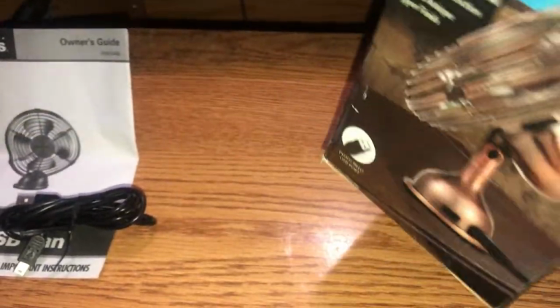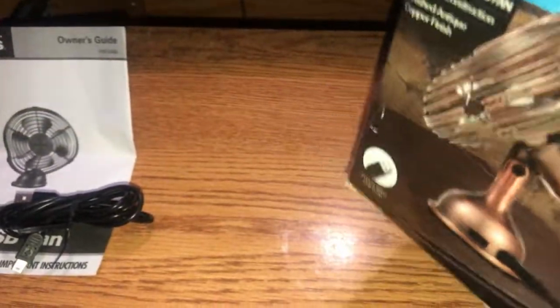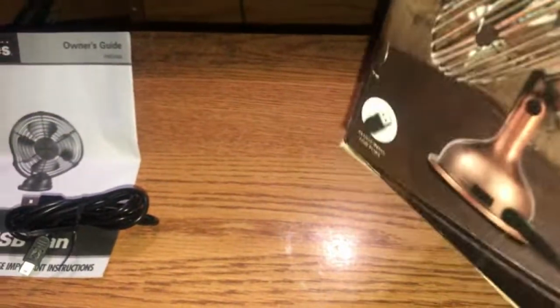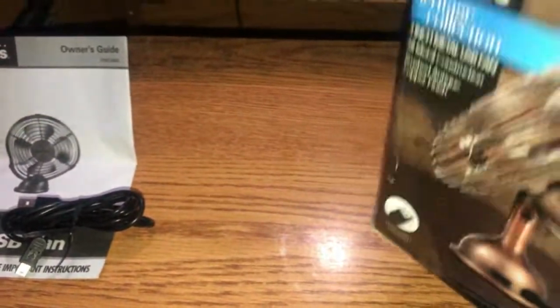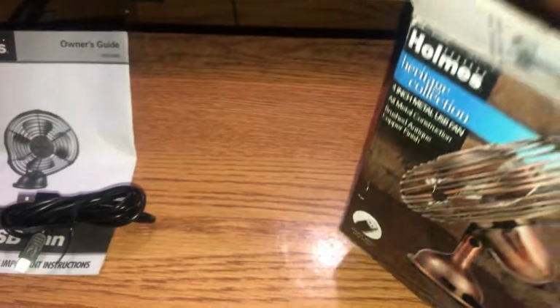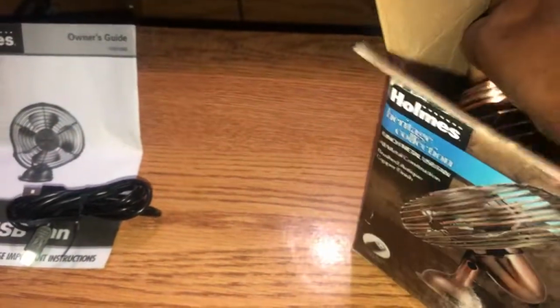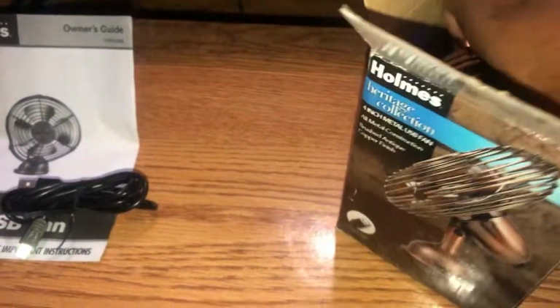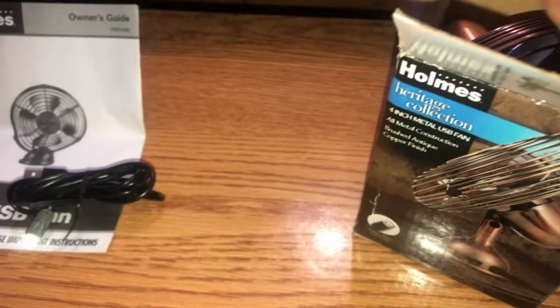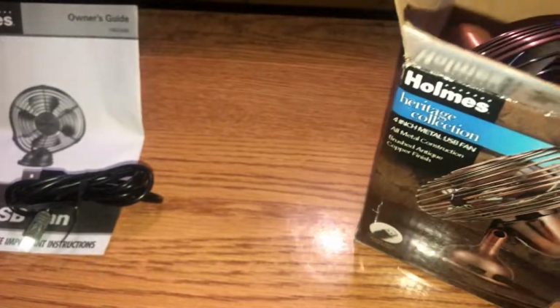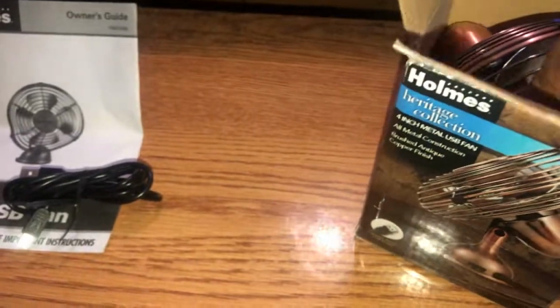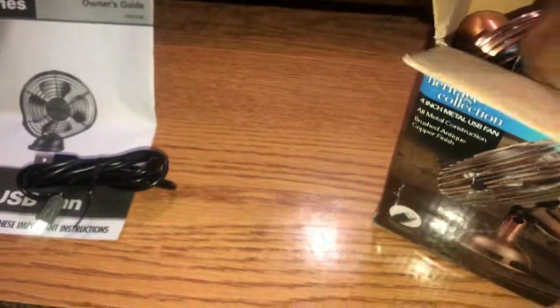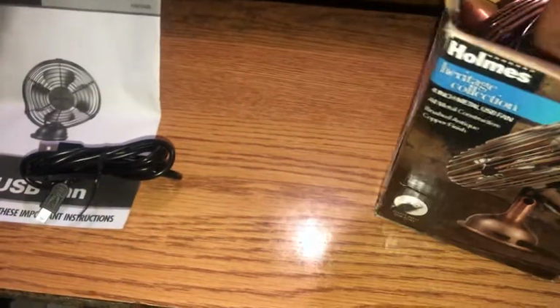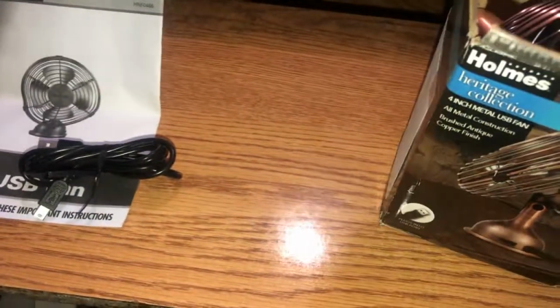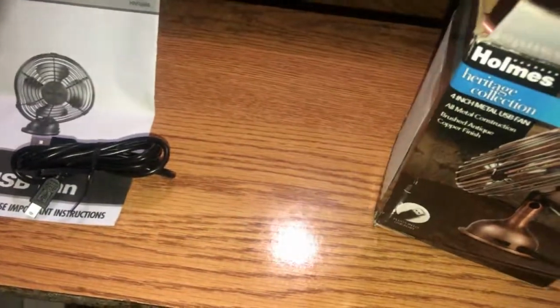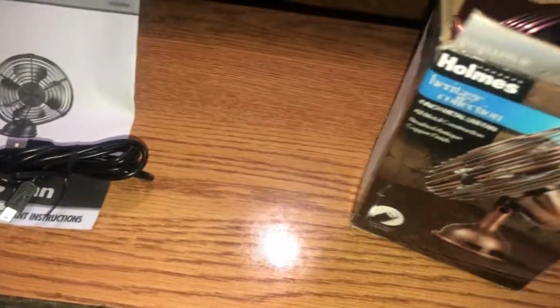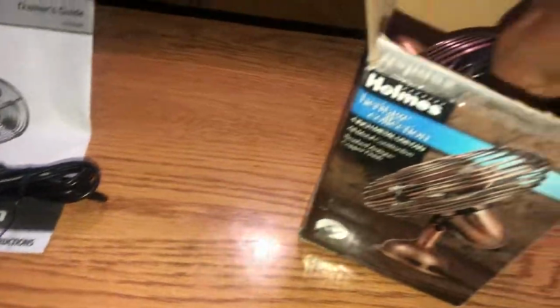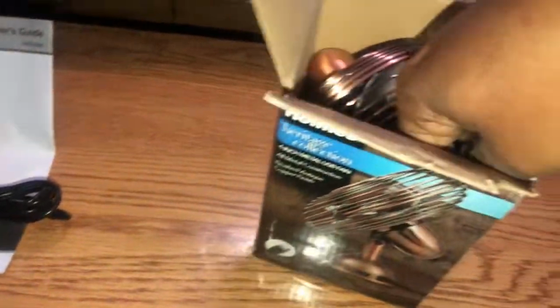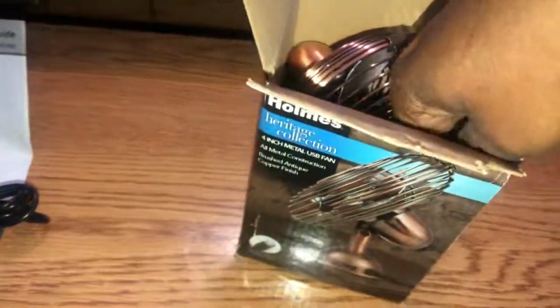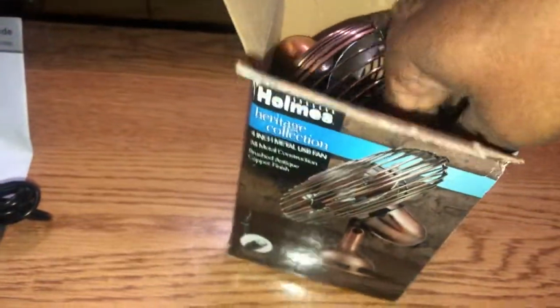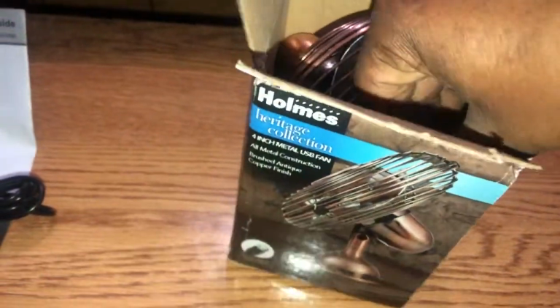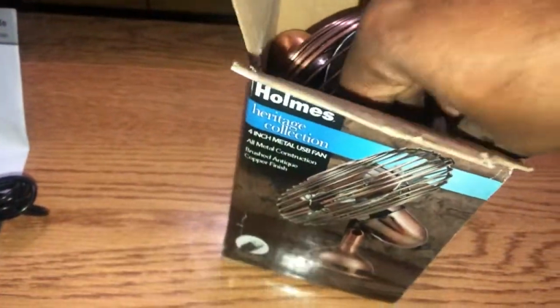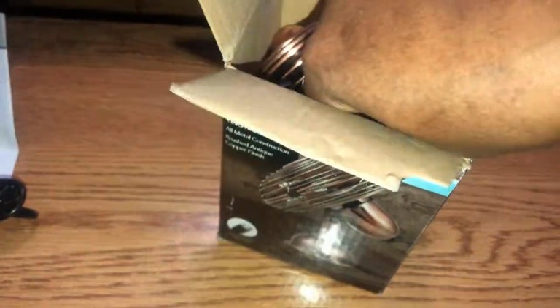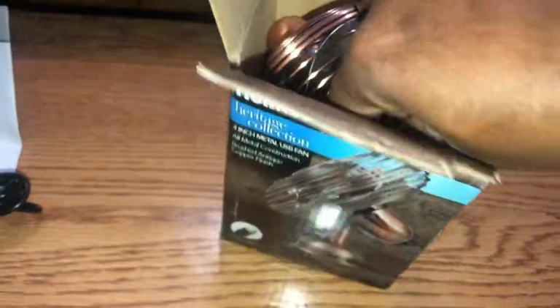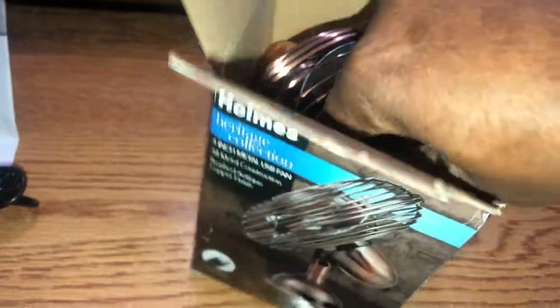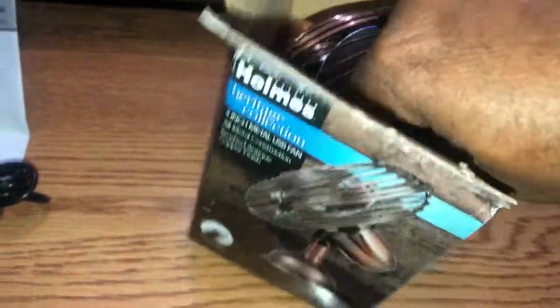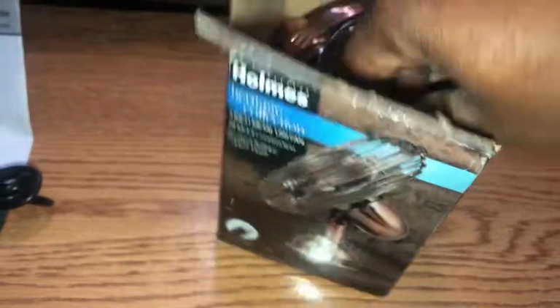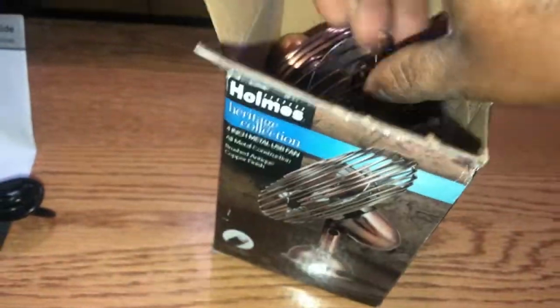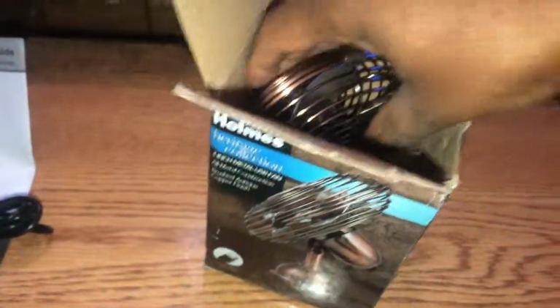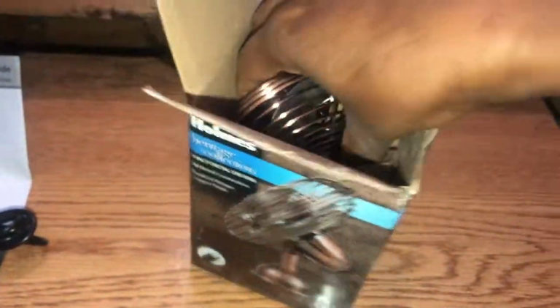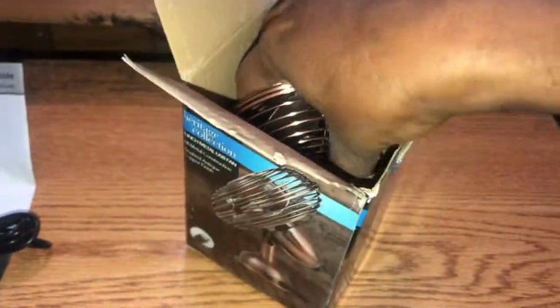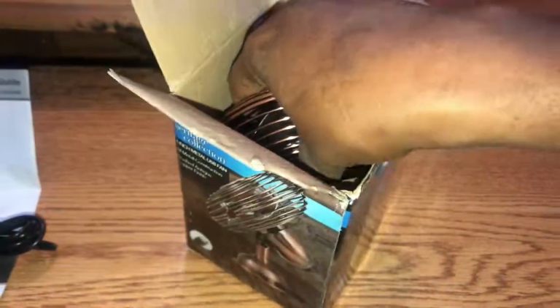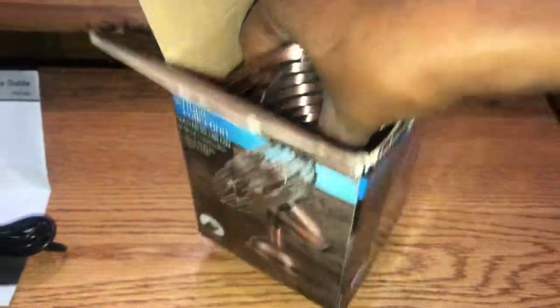Now let's see if we can get the fan out of here and see what else comes with it. Okay, that's just protection.